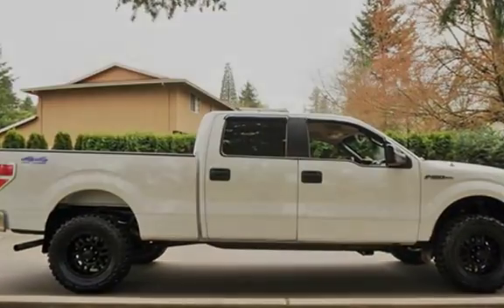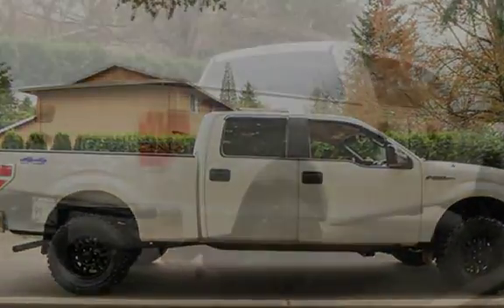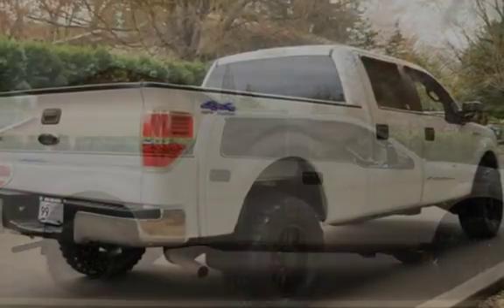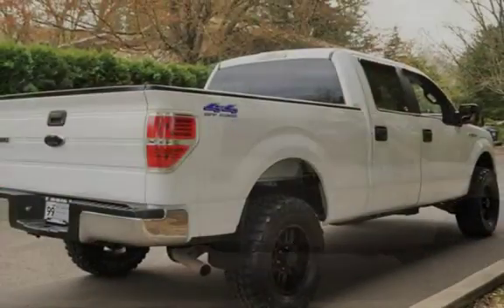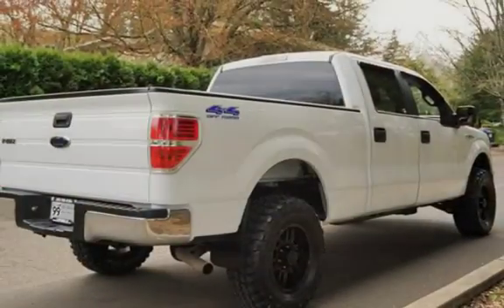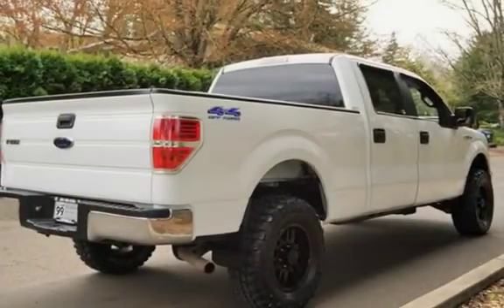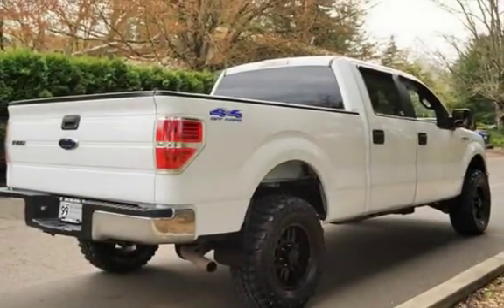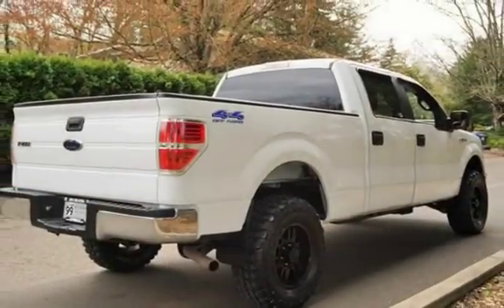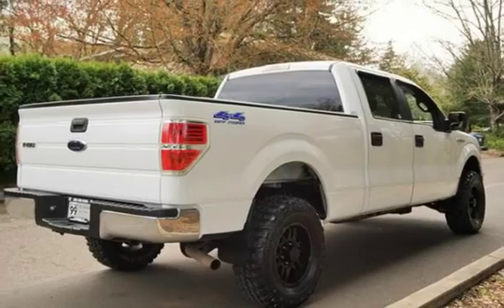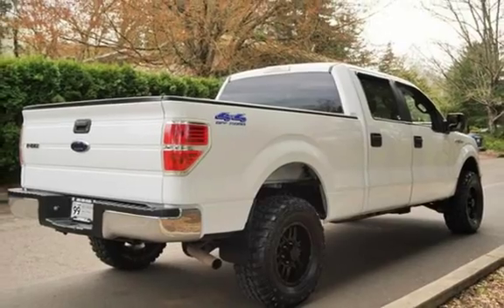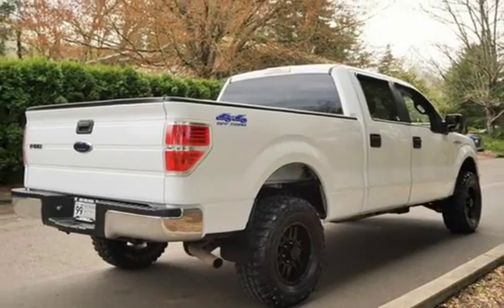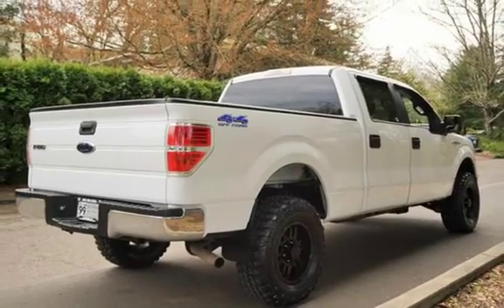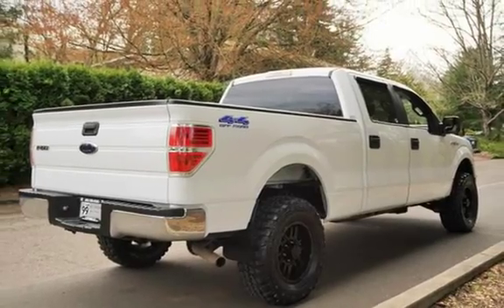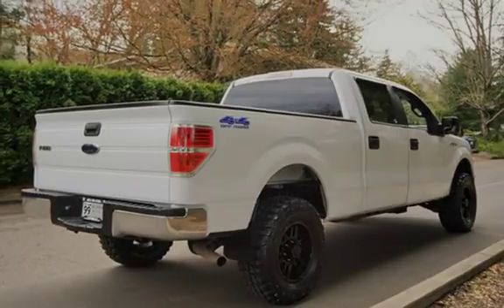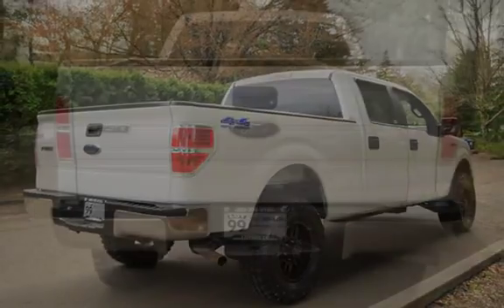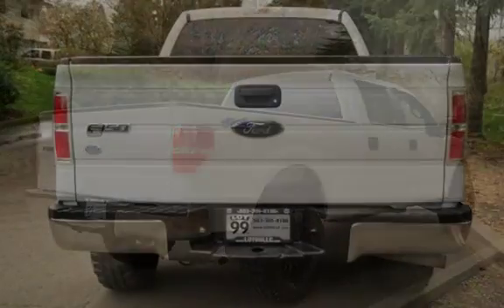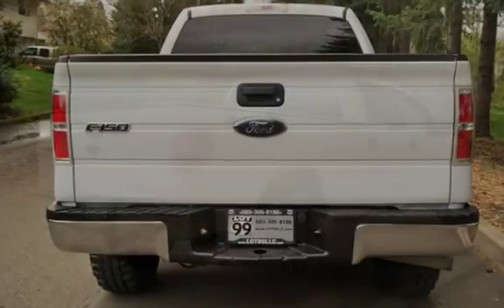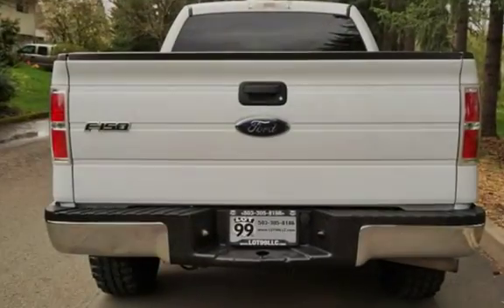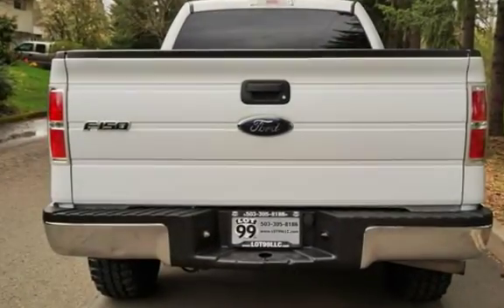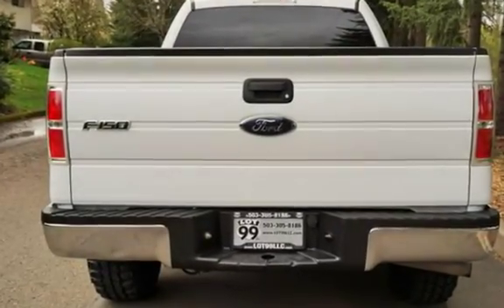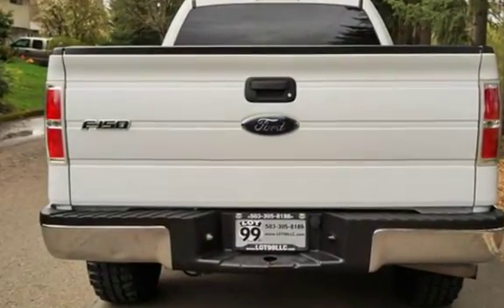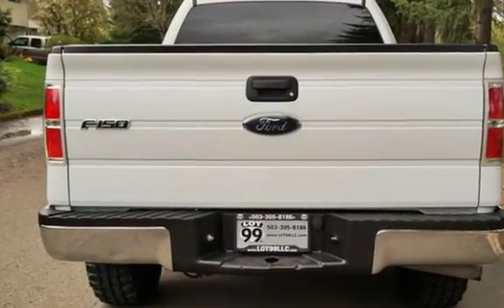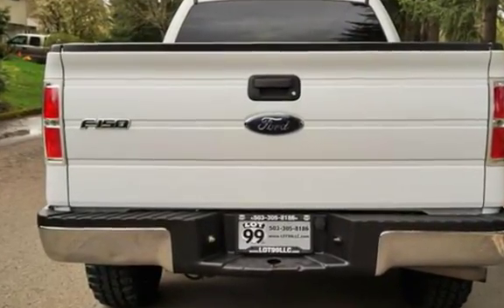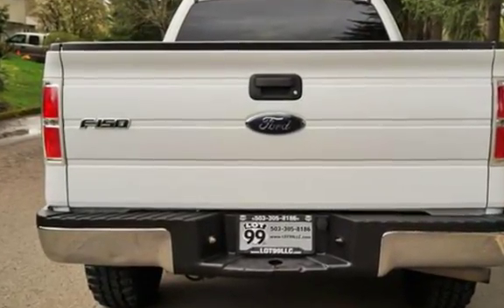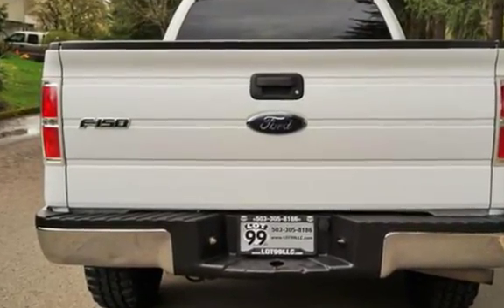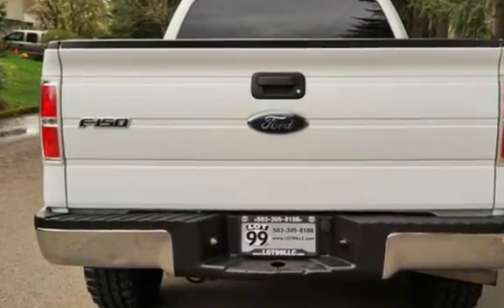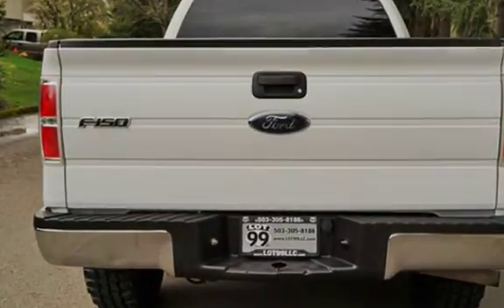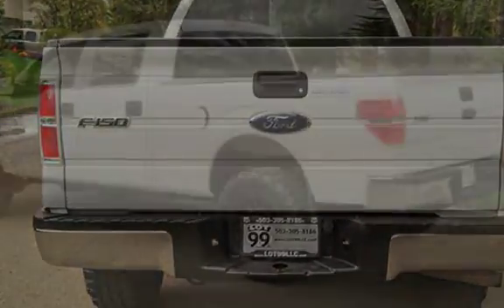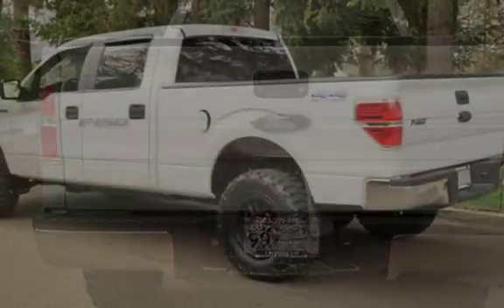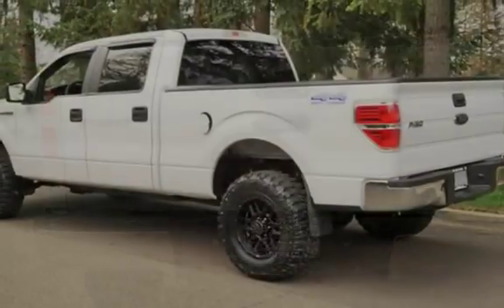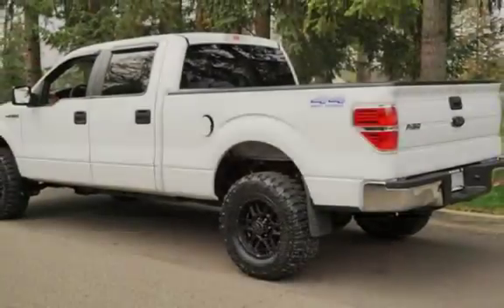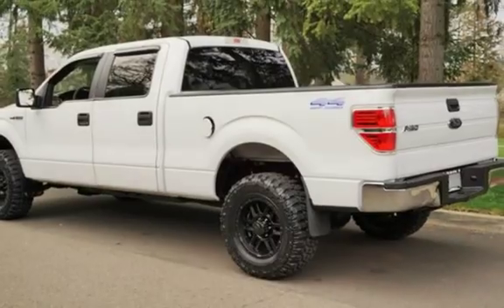This four-door truck has an eight-cylinder, 4.6-liter V8 engine, with four-wheel drive, and an automatic transmission.